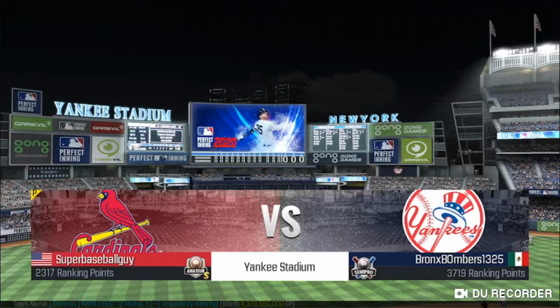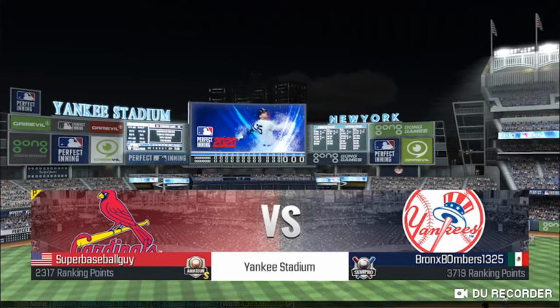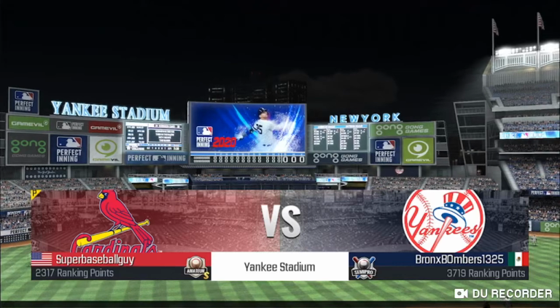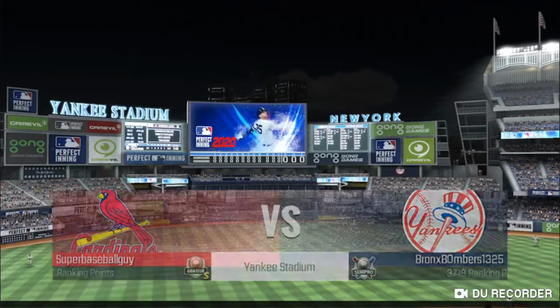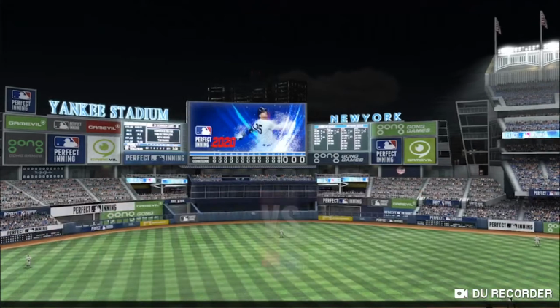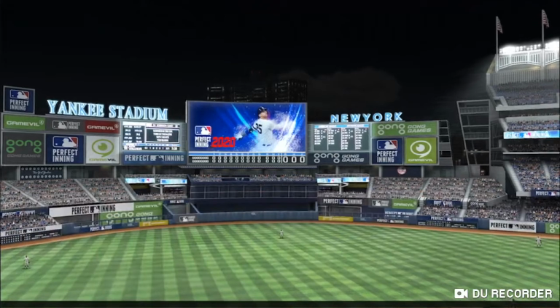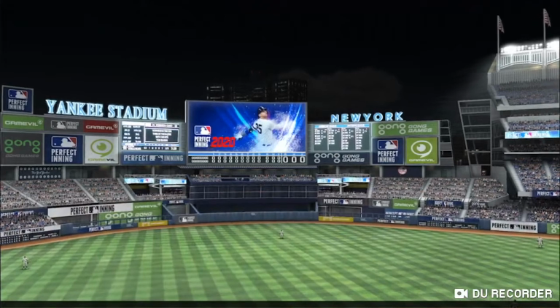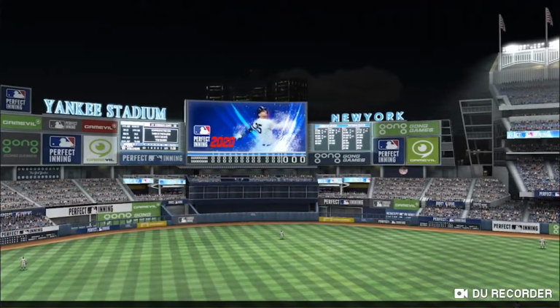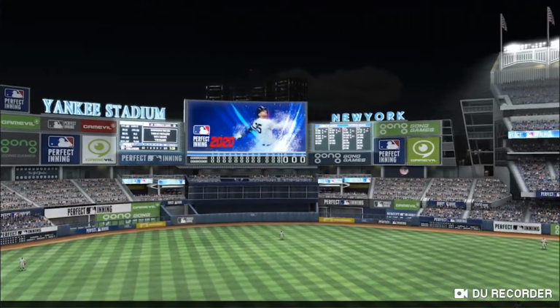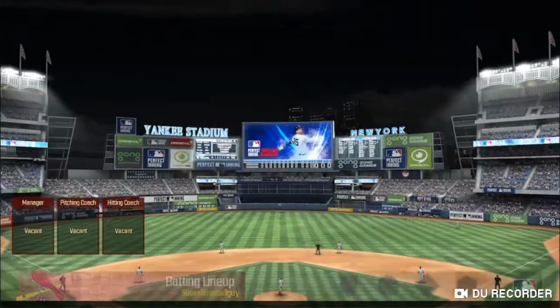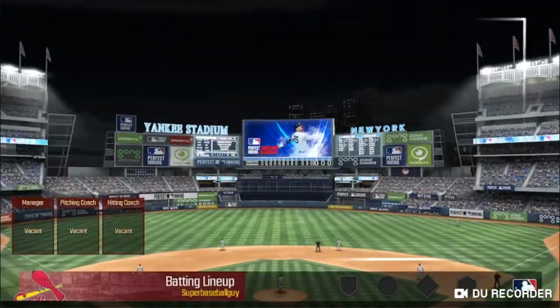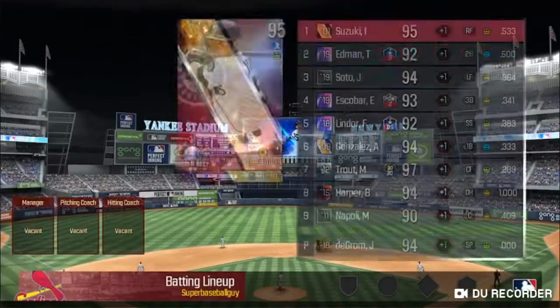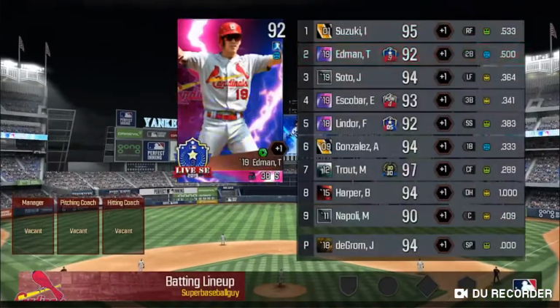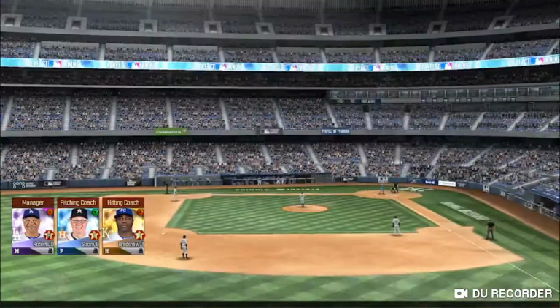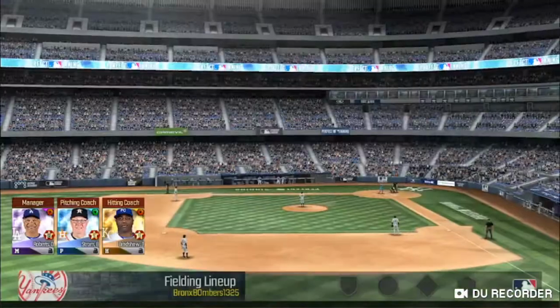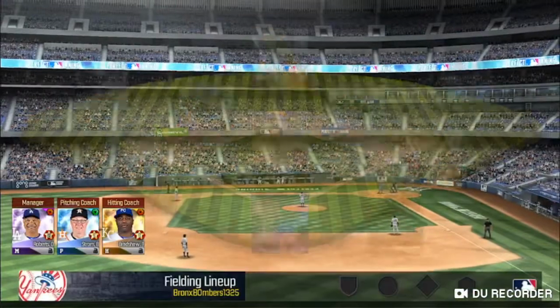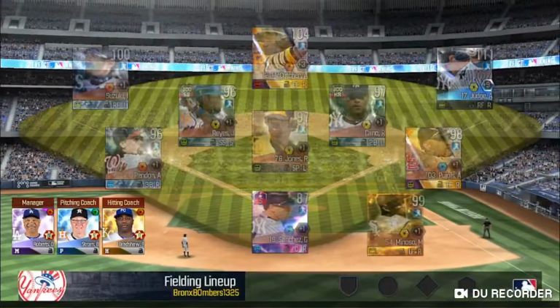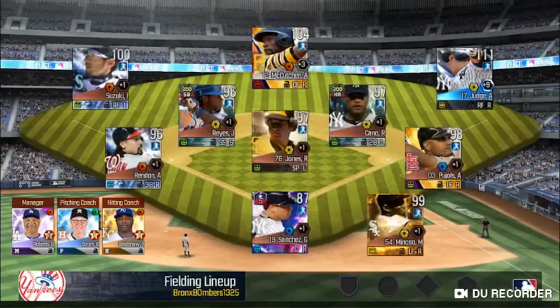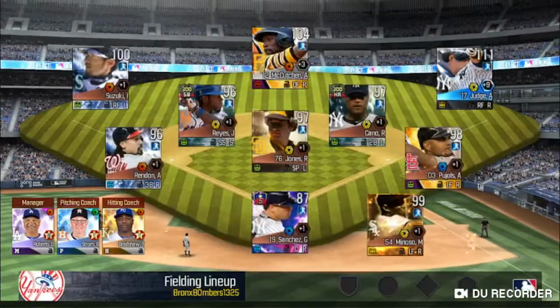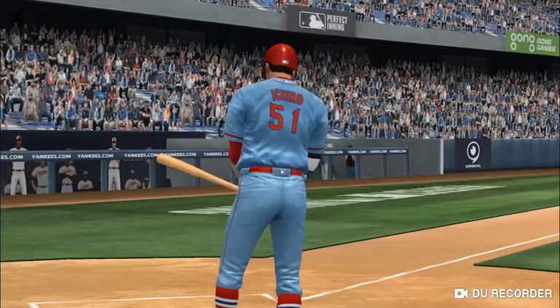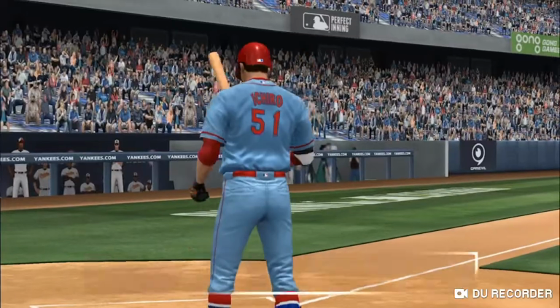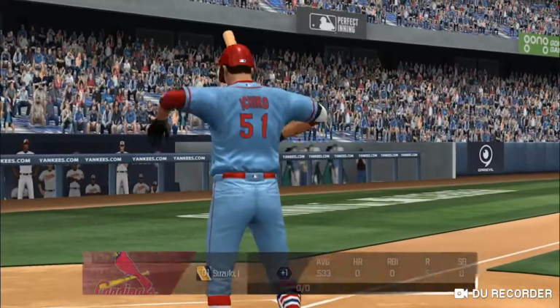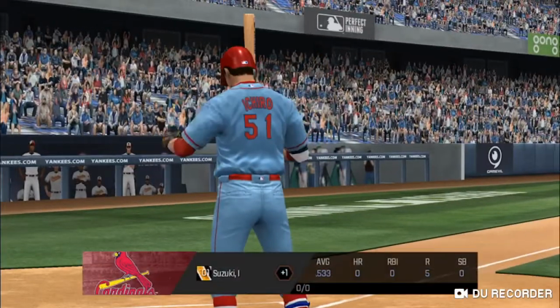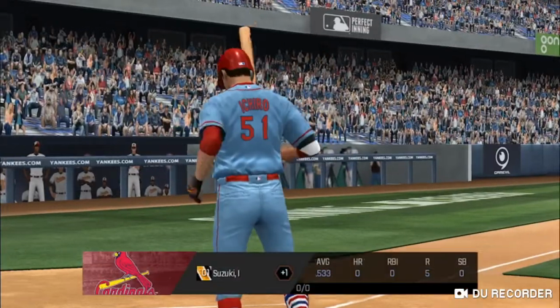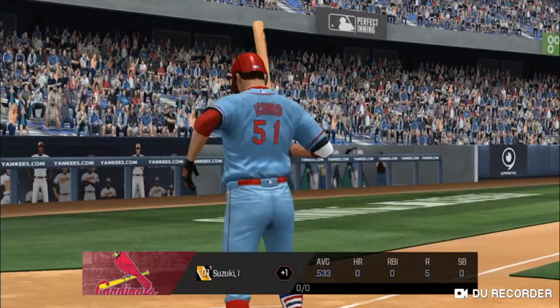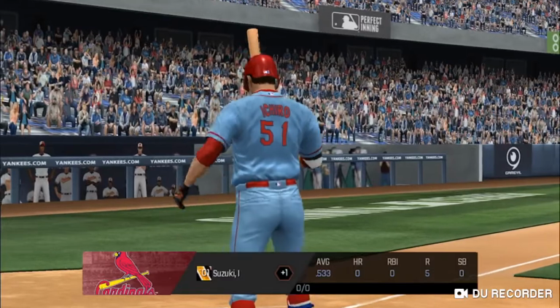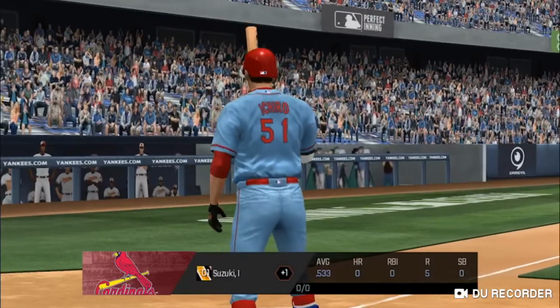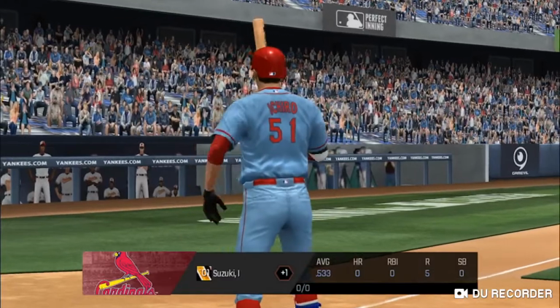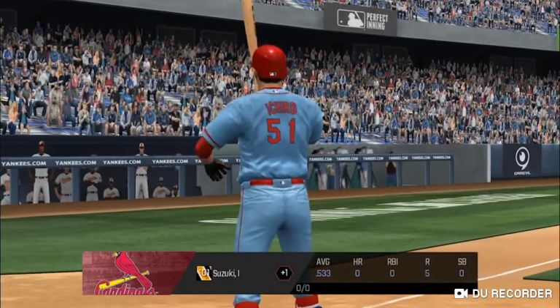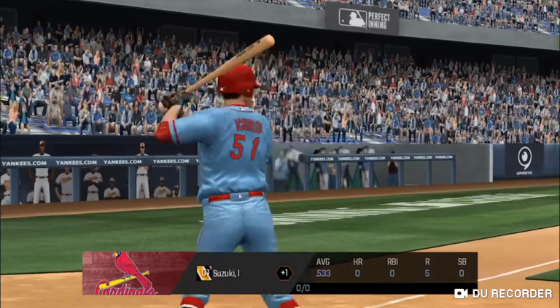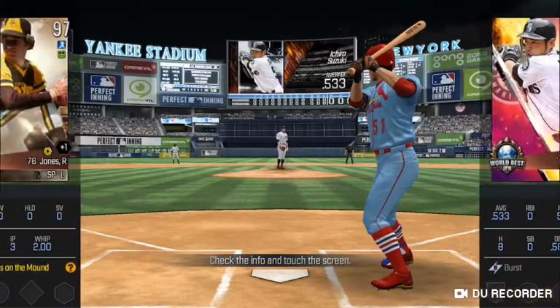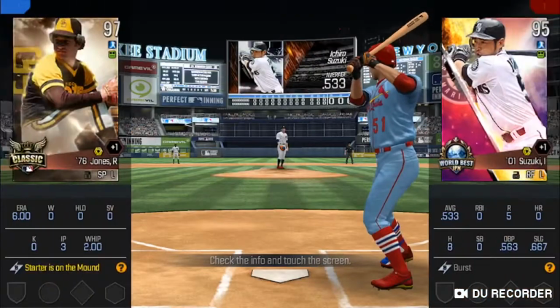At this time of year at Yankee Stadium, it's time to play baseball. I'm Joe Buck, and I'll be doing the play-by-play.